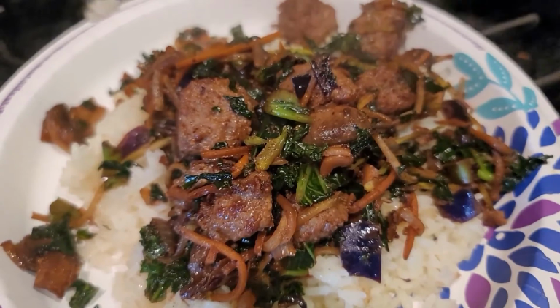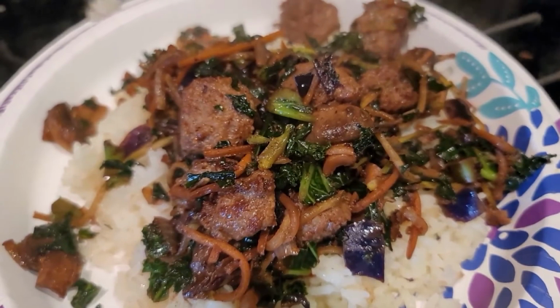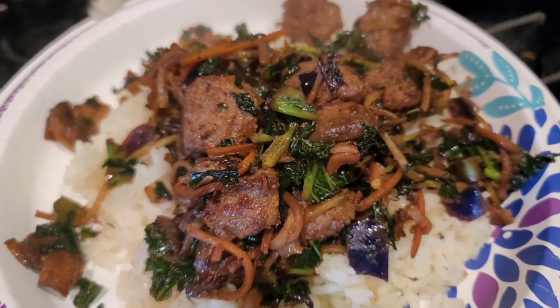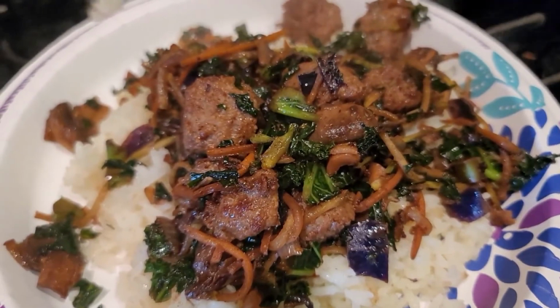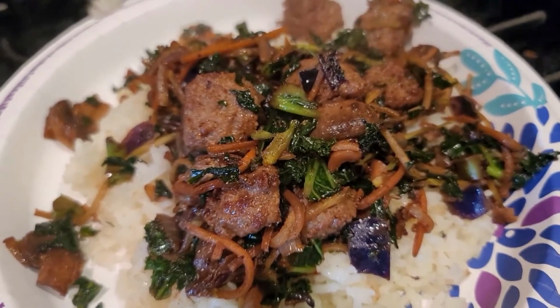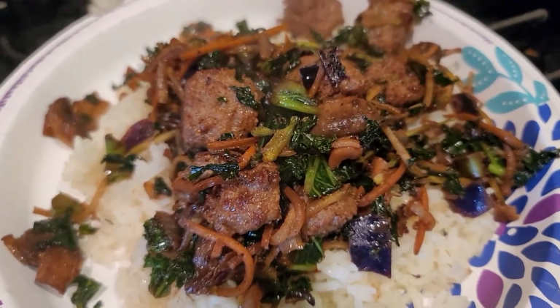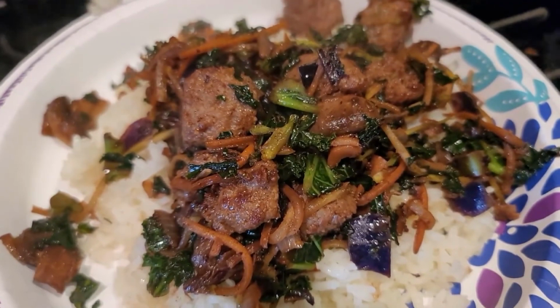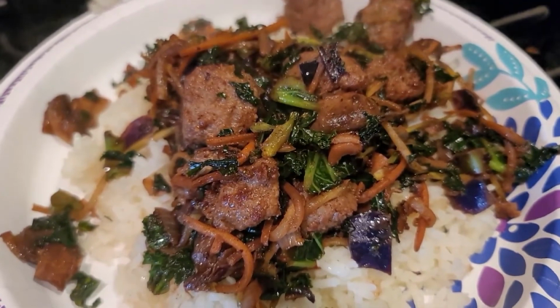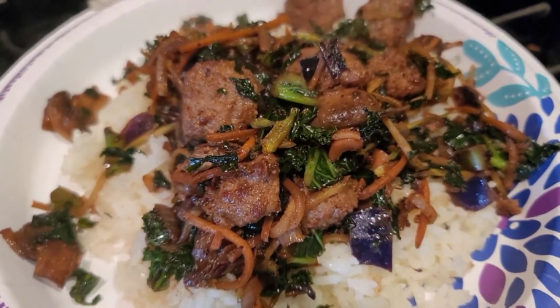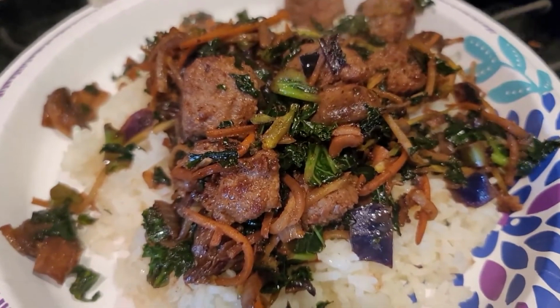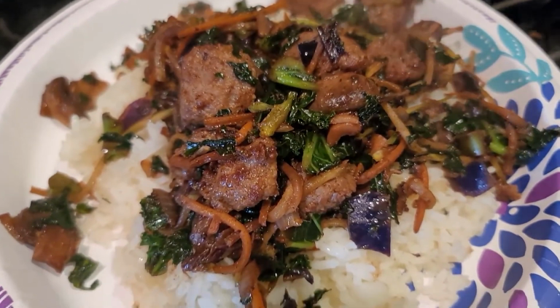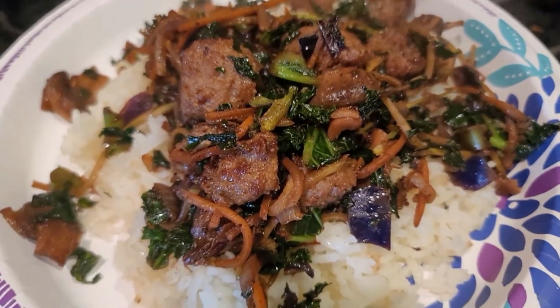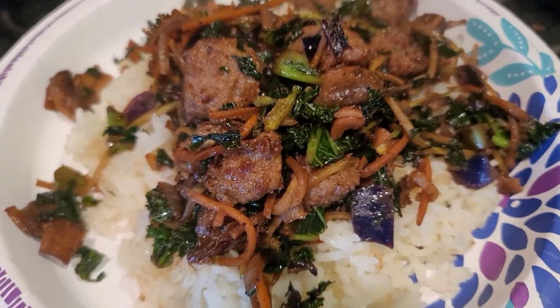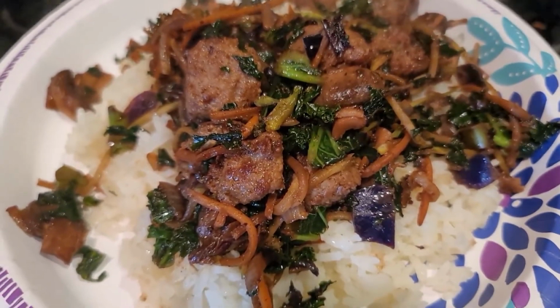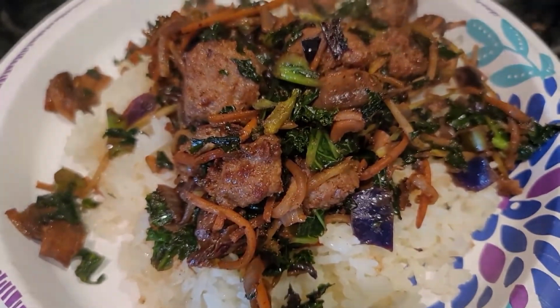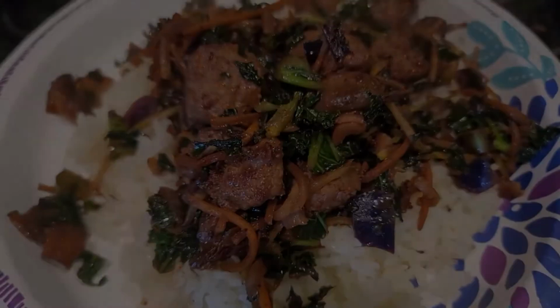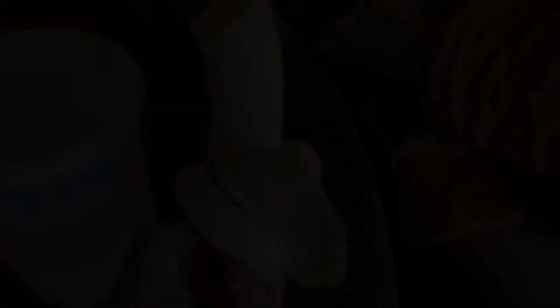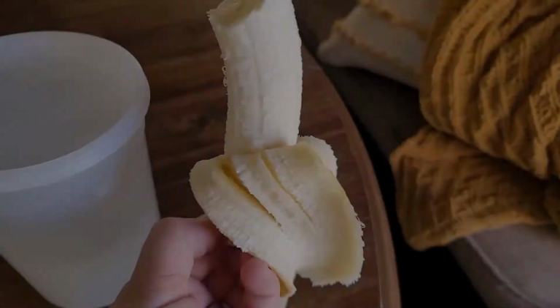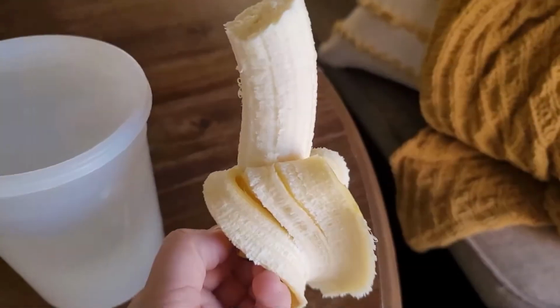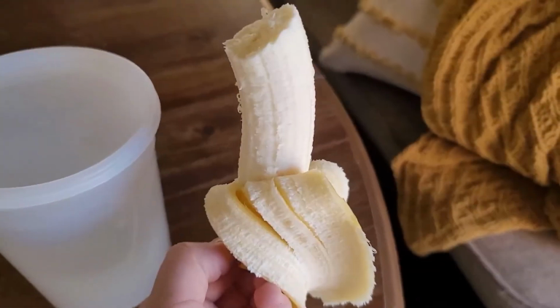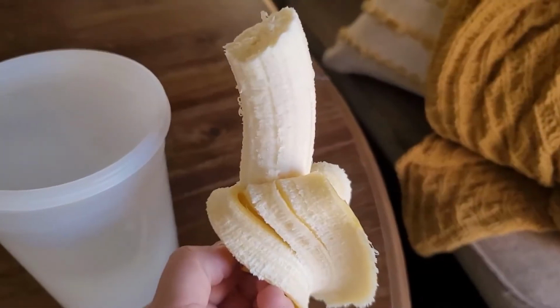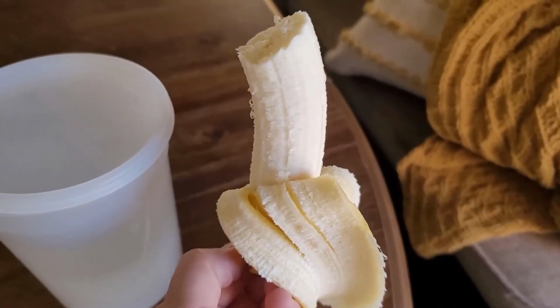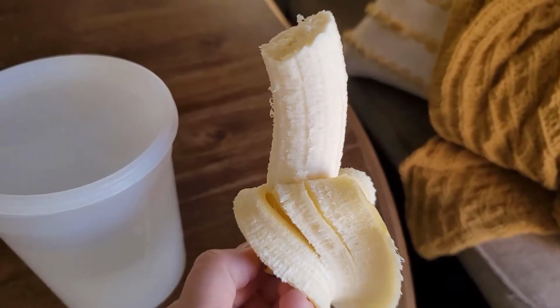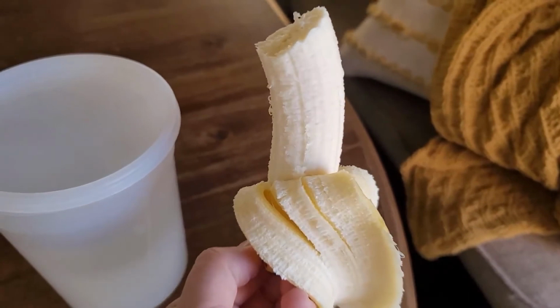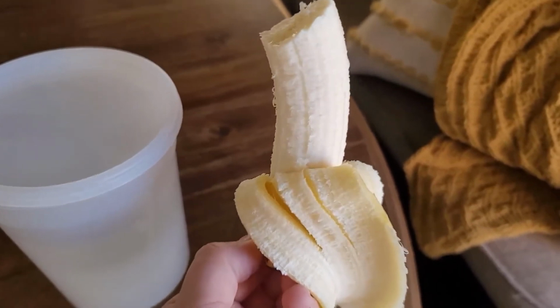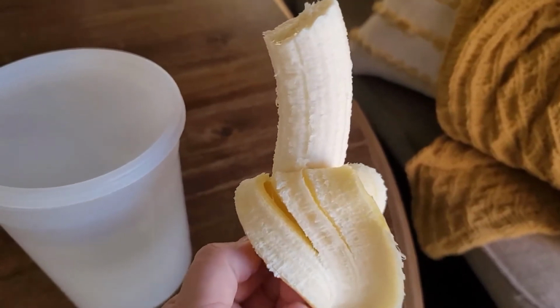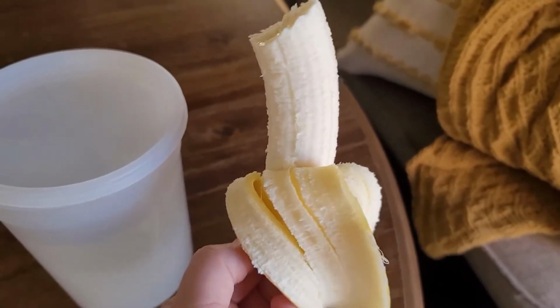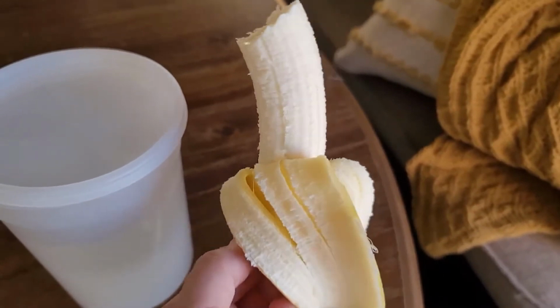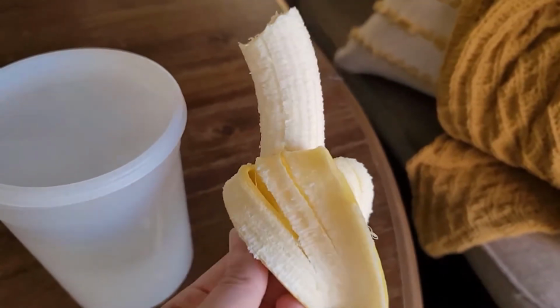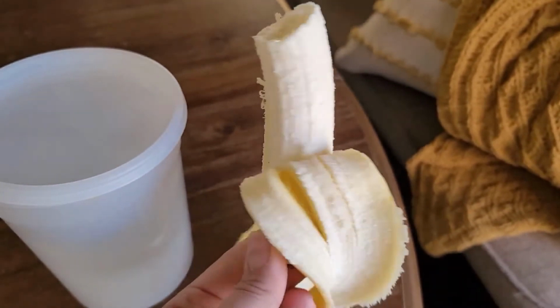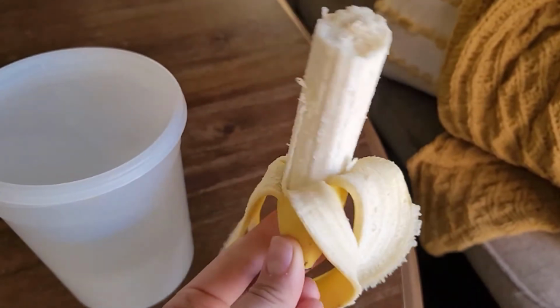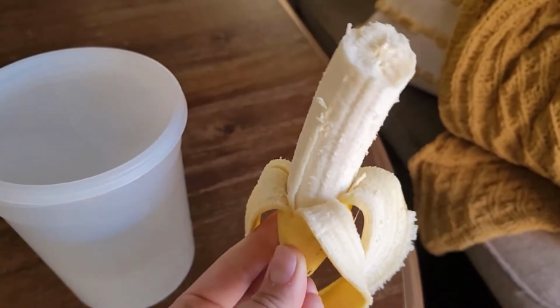Remember, anytime you have a chopped salad bag in your fridge, go ahead and replace that with any meal that involves sautéed vegetables.